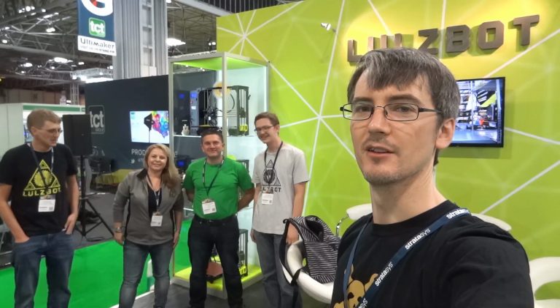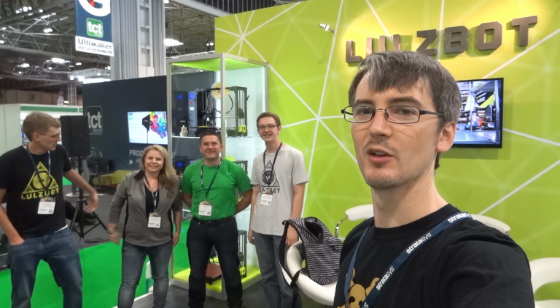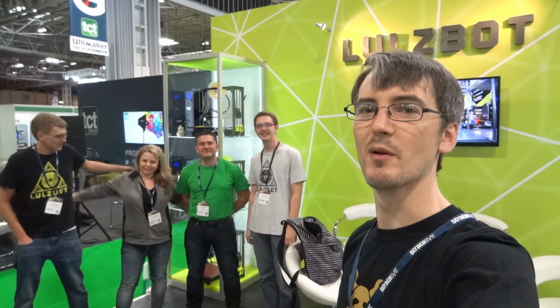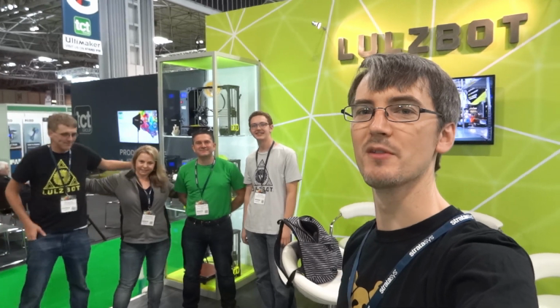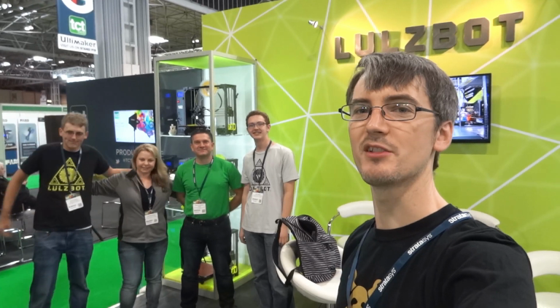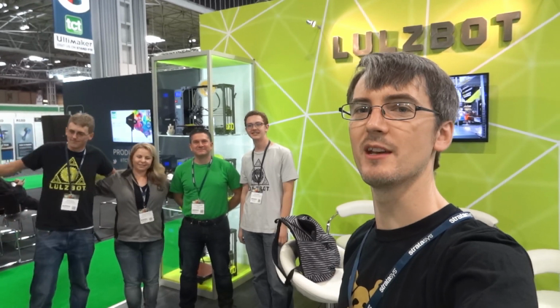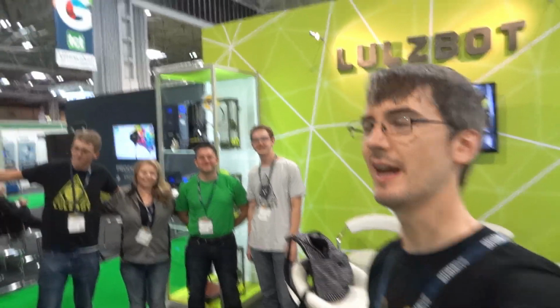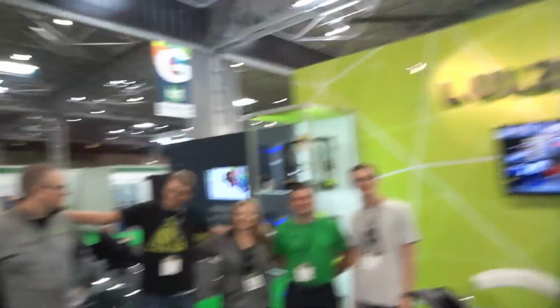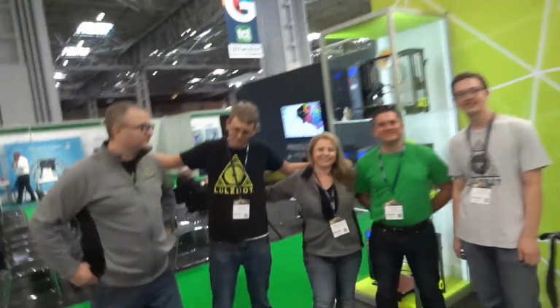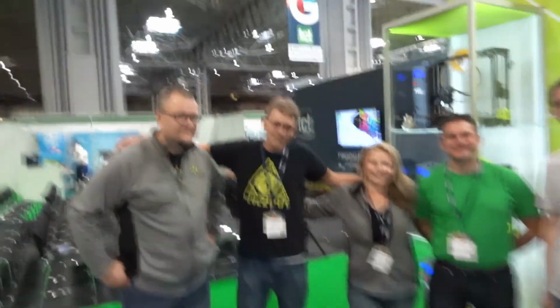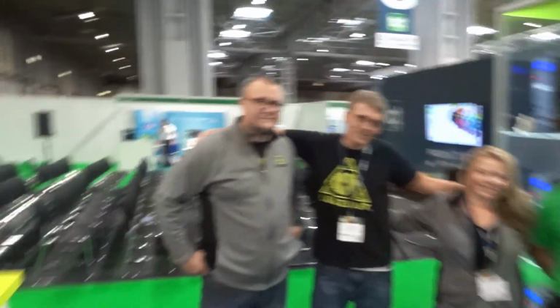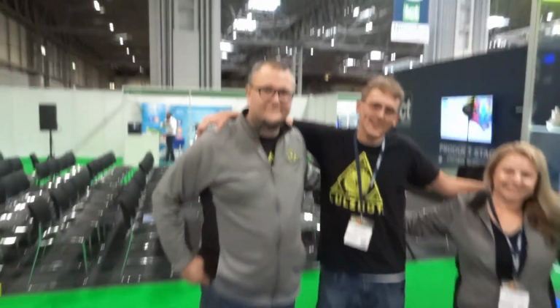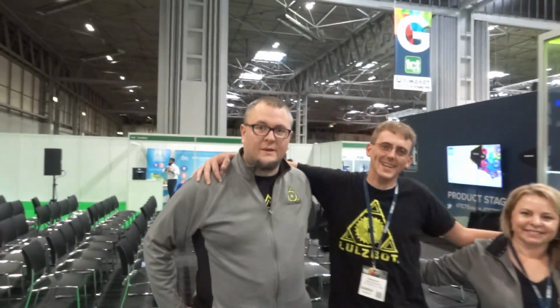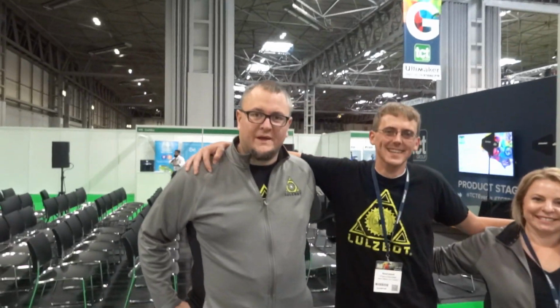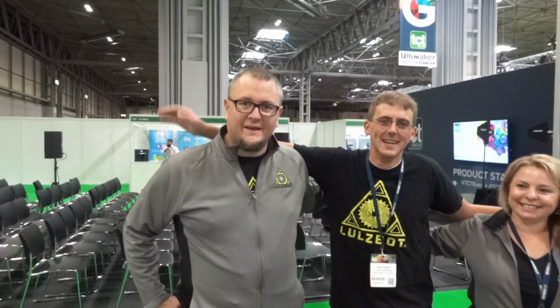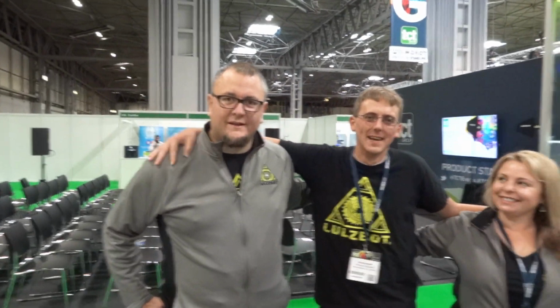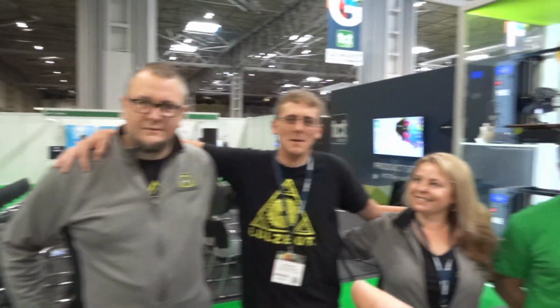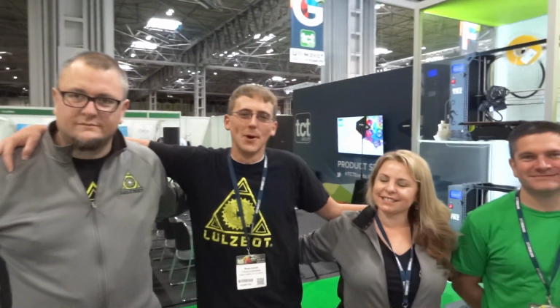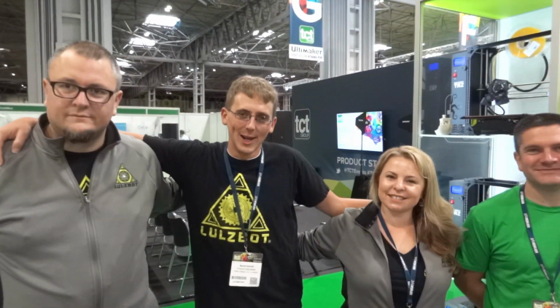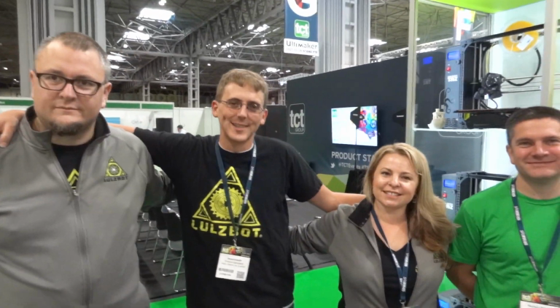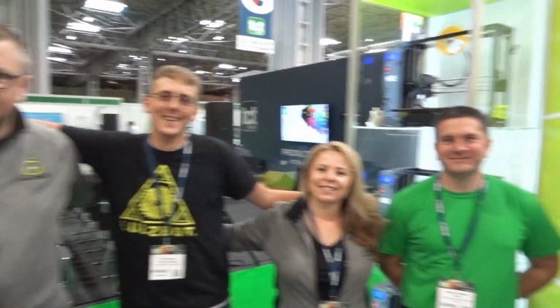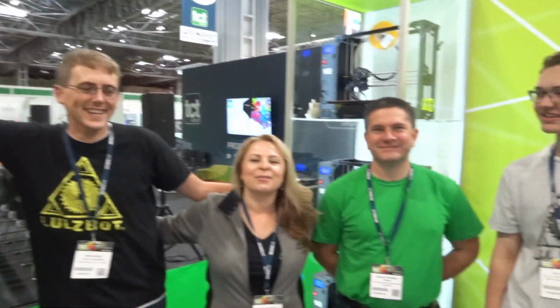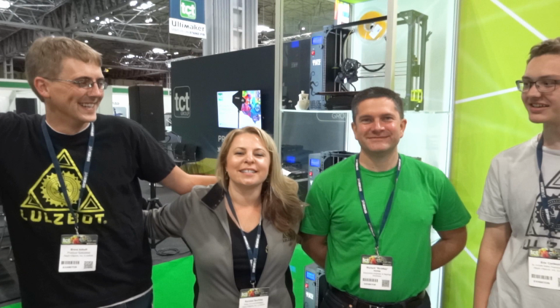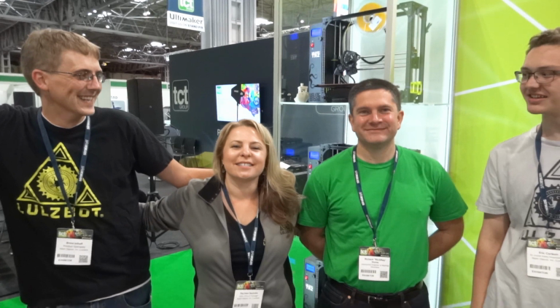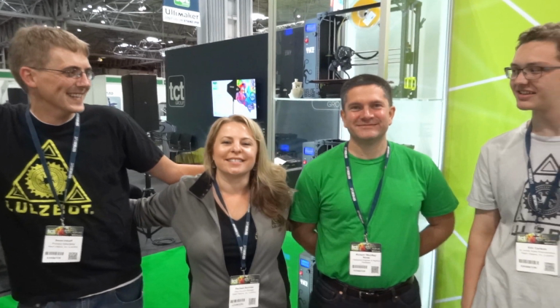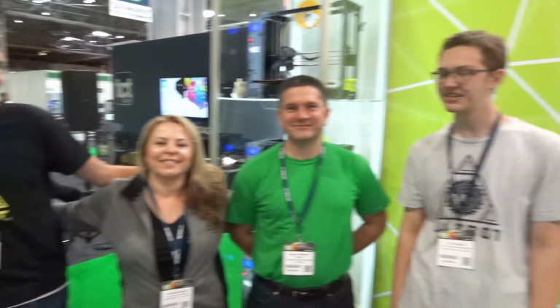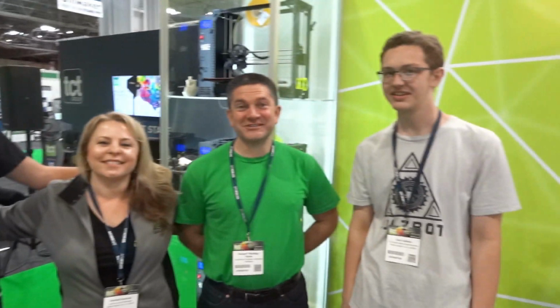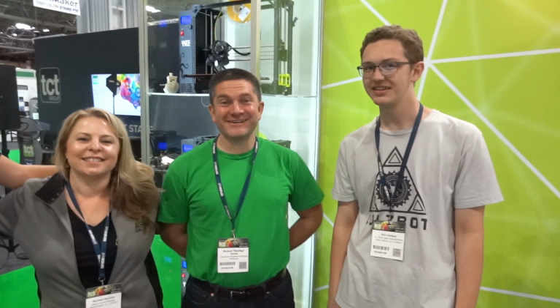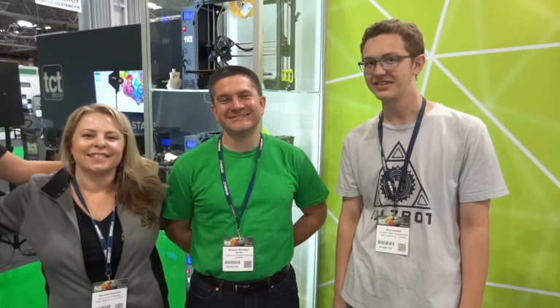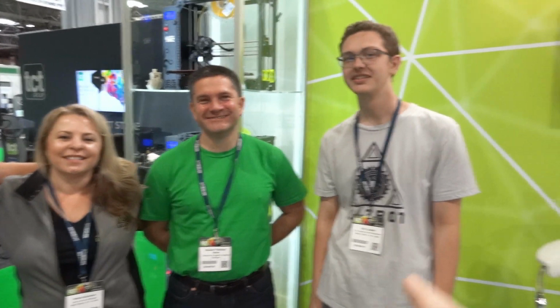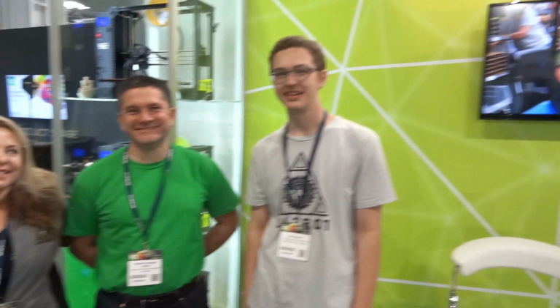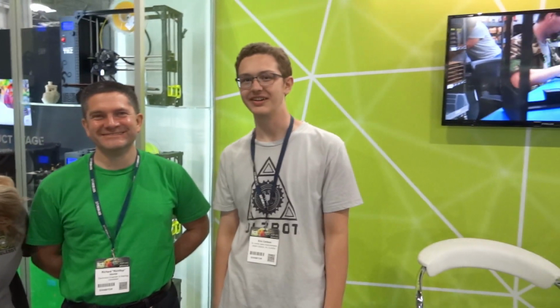On the Lulzbot booth this year we have Ben, Brent, Rachel, Rich Rapp, and Eric.